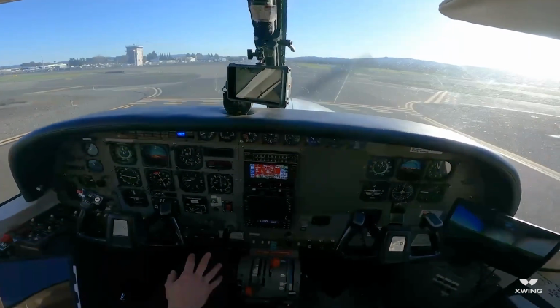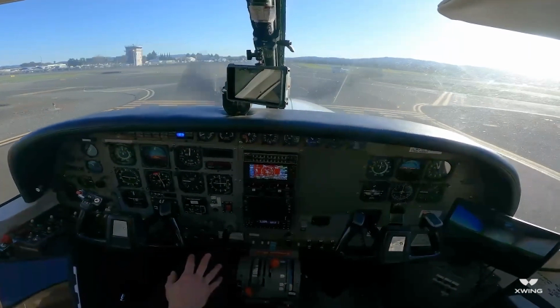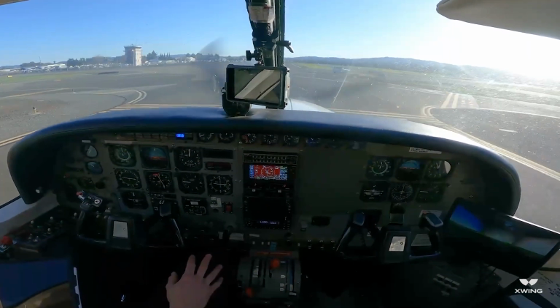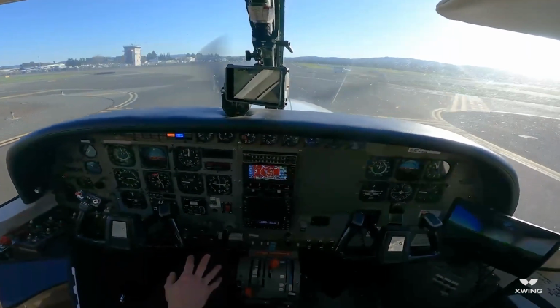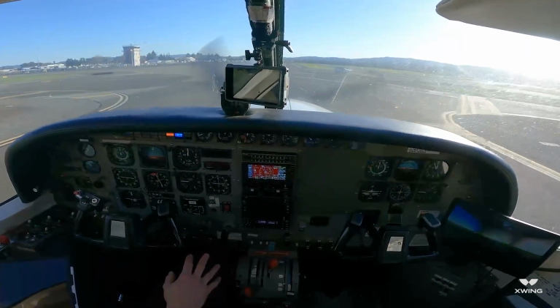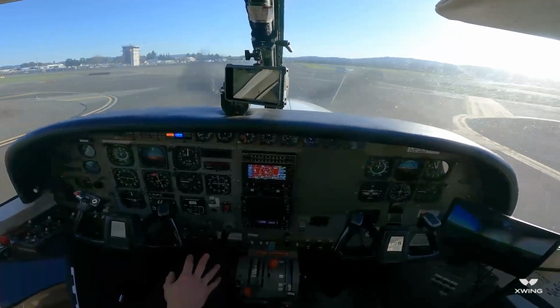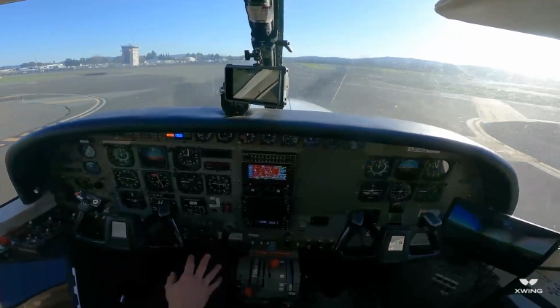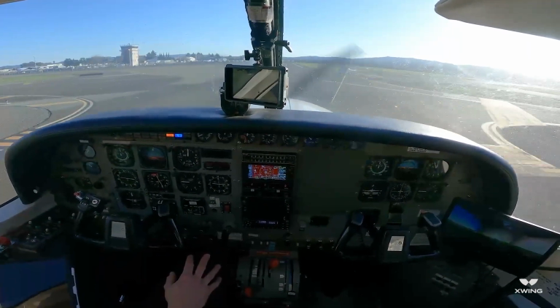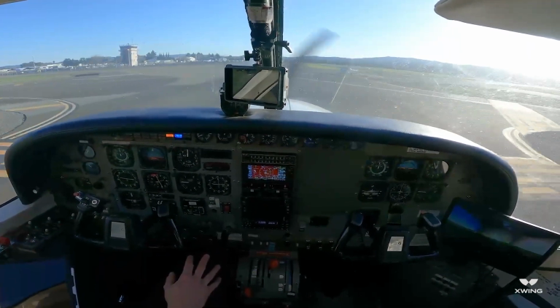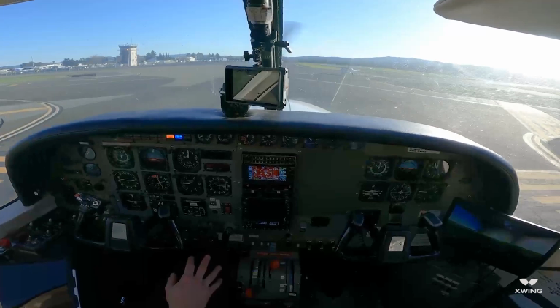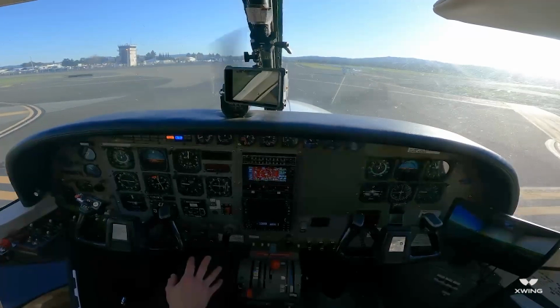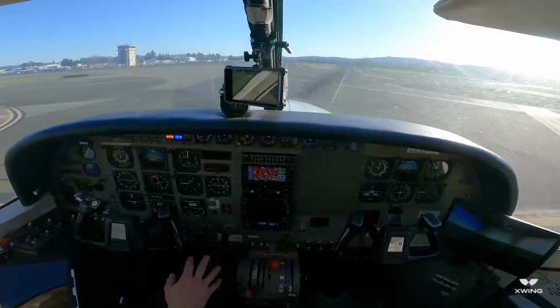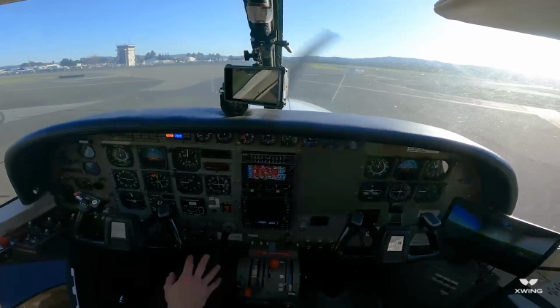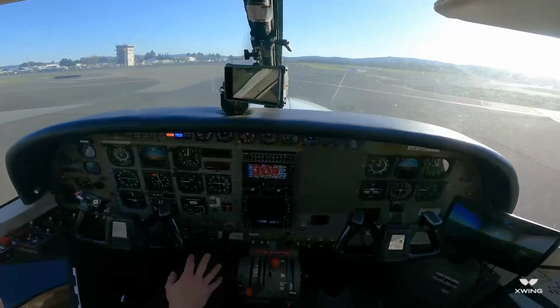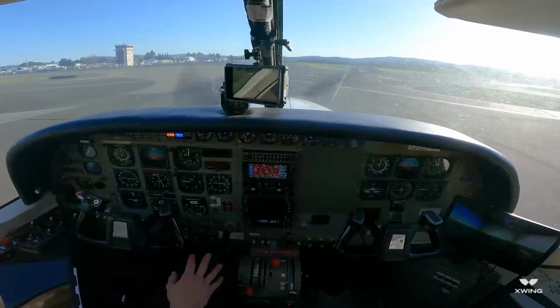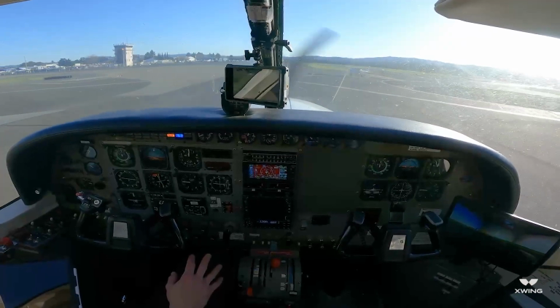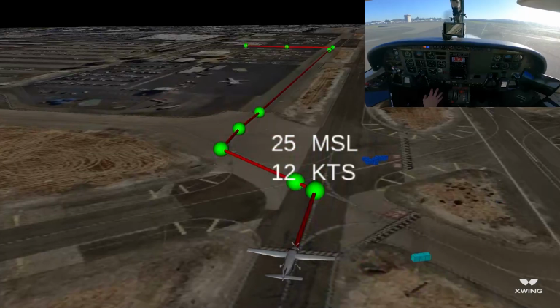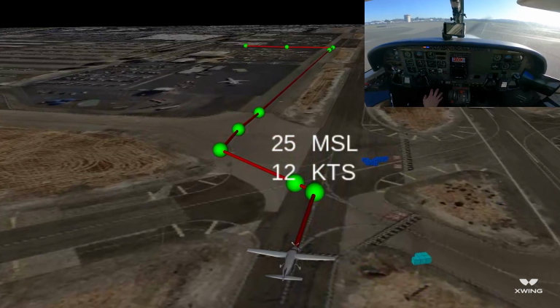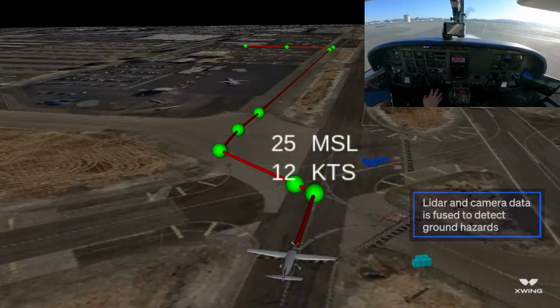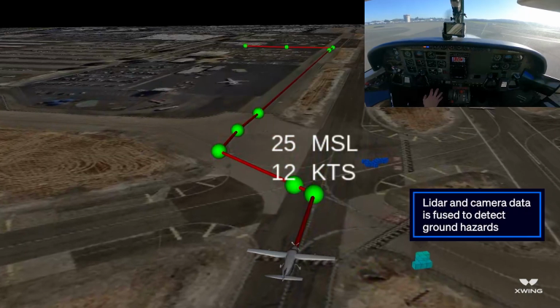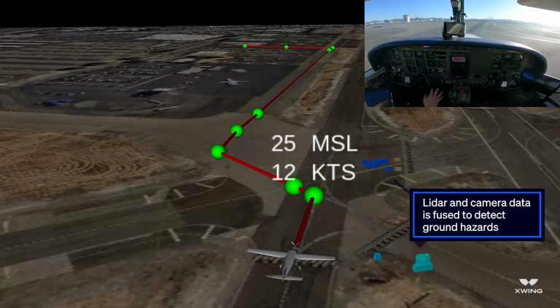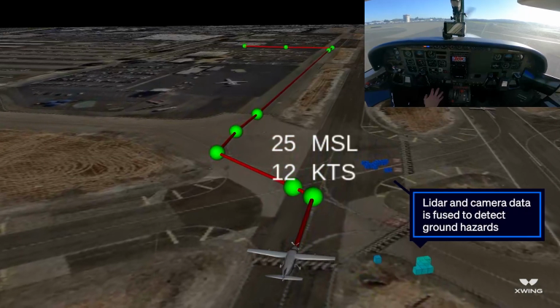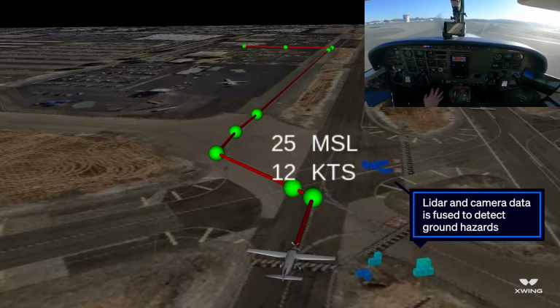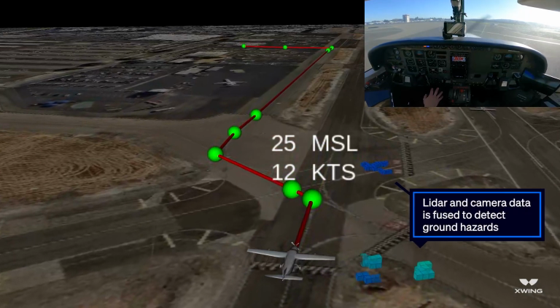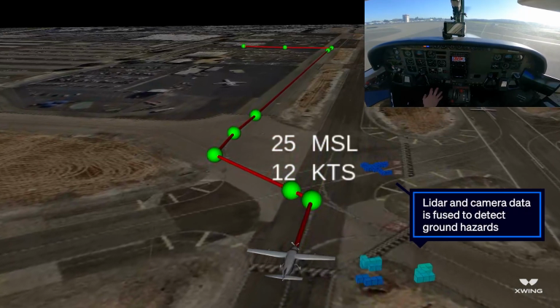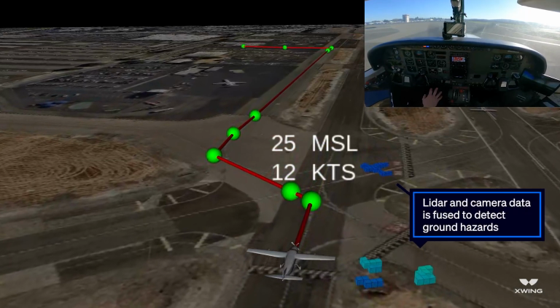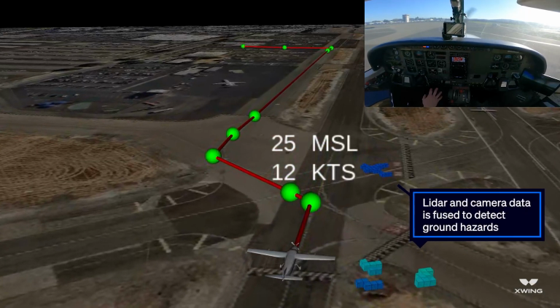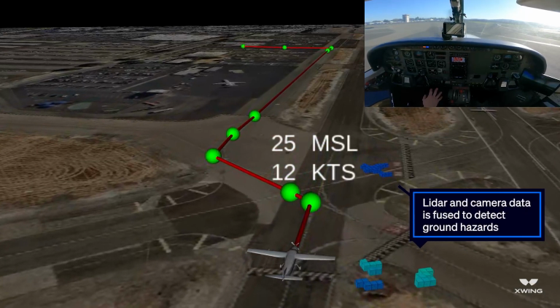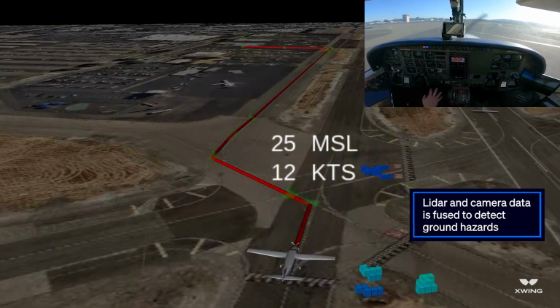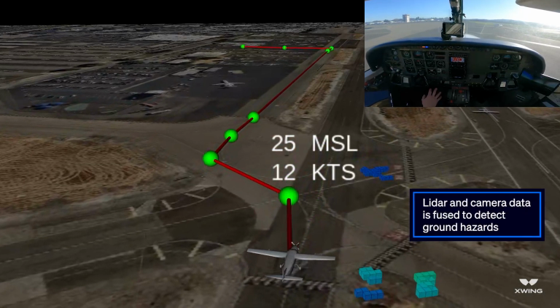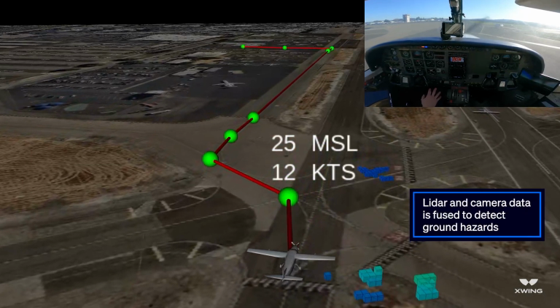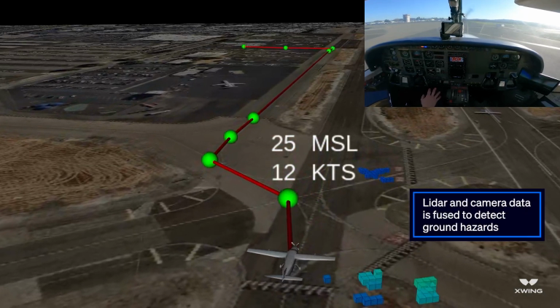Test control, confirm visual on traffic 12 o'clock on DAA. Copy, visual.